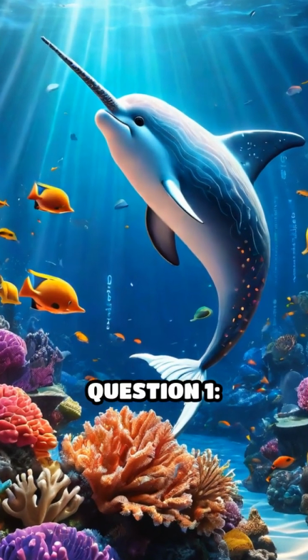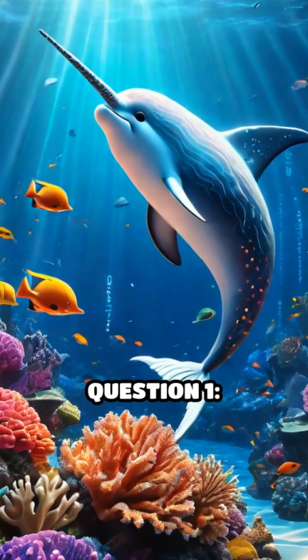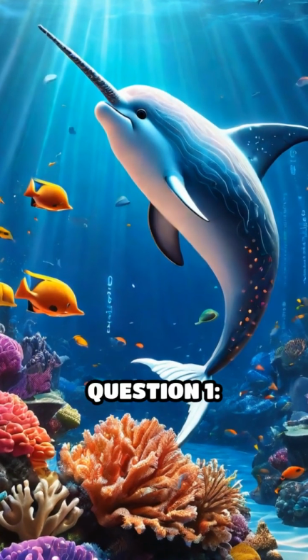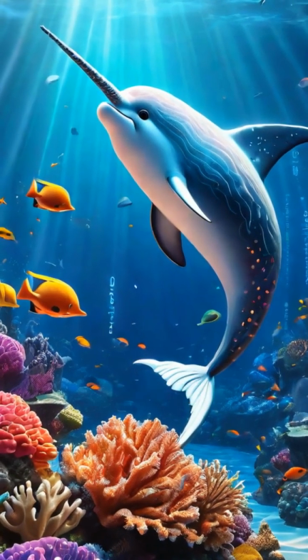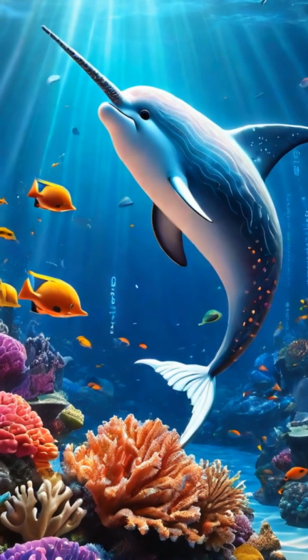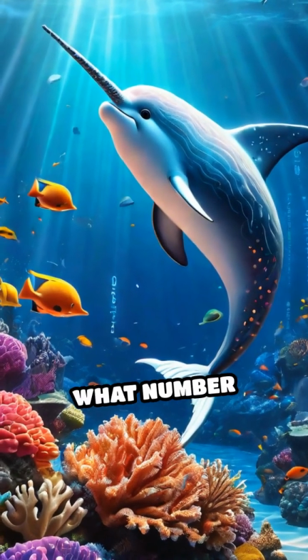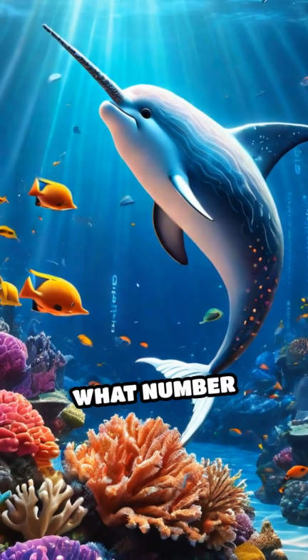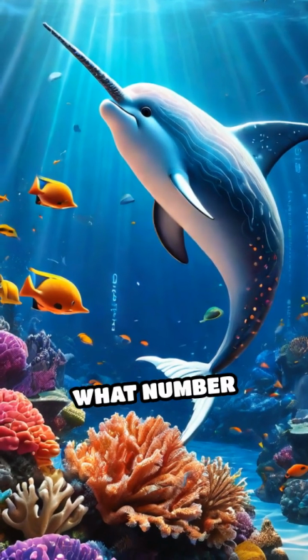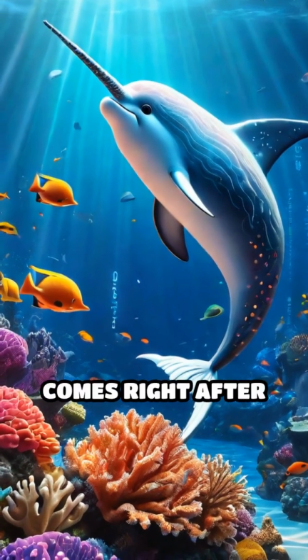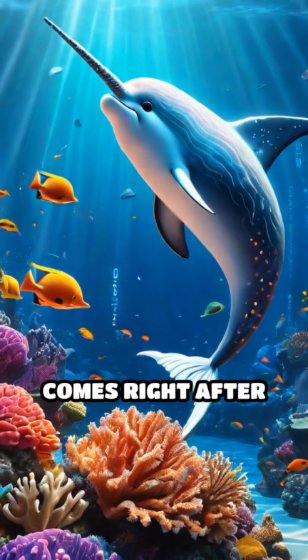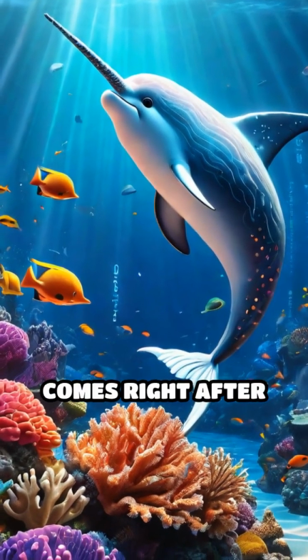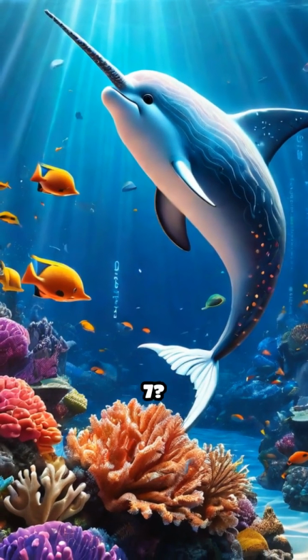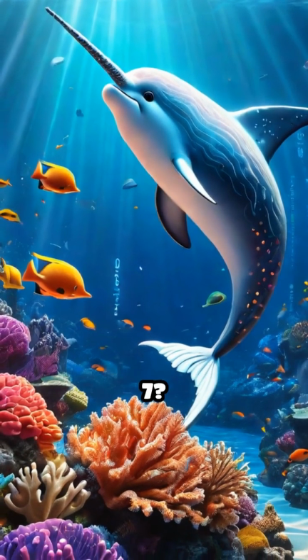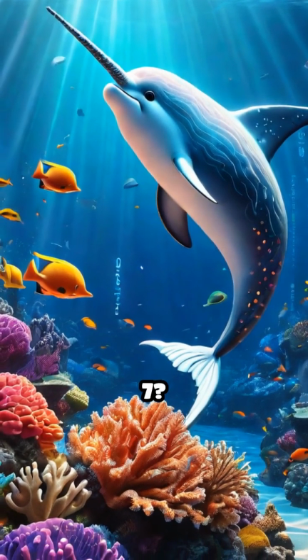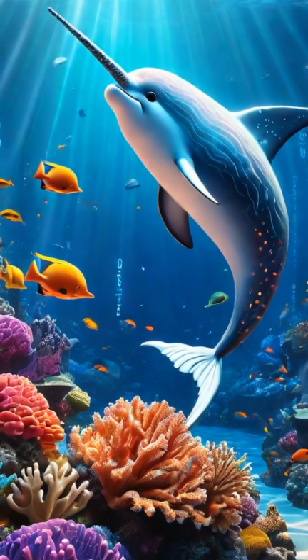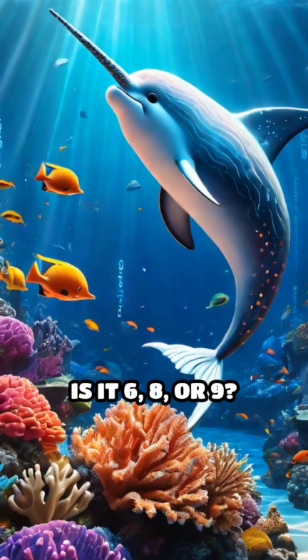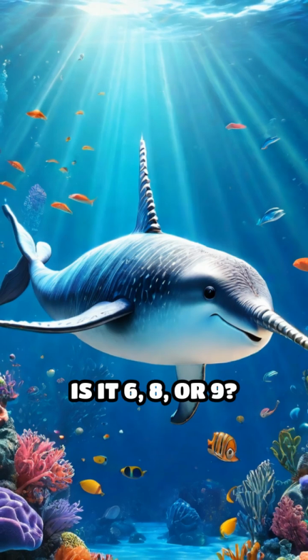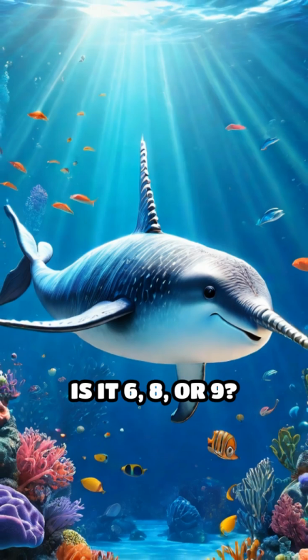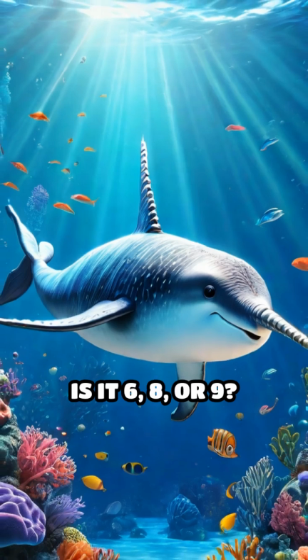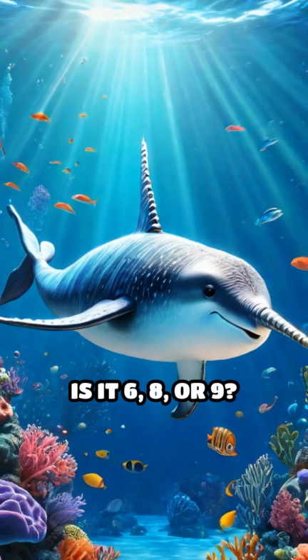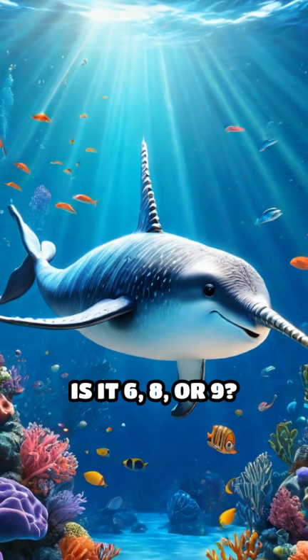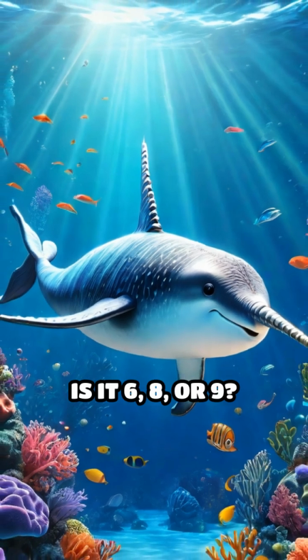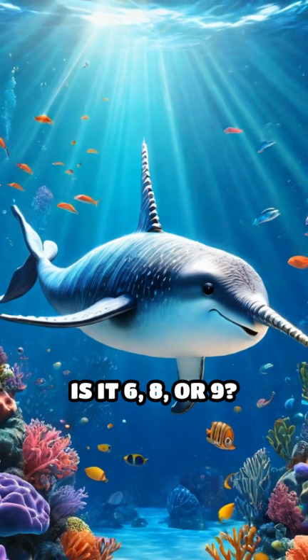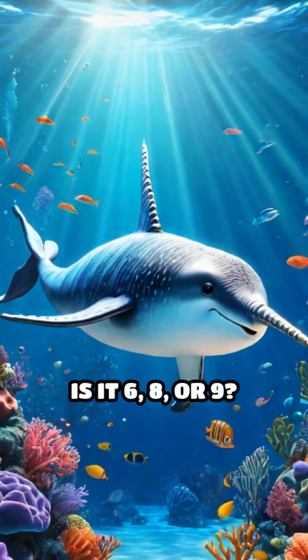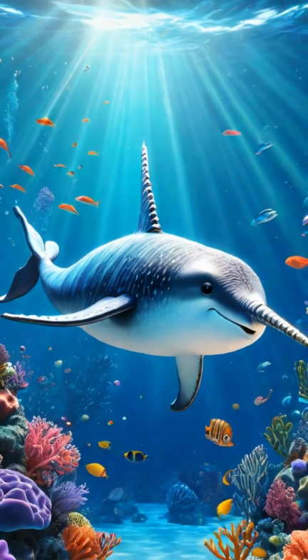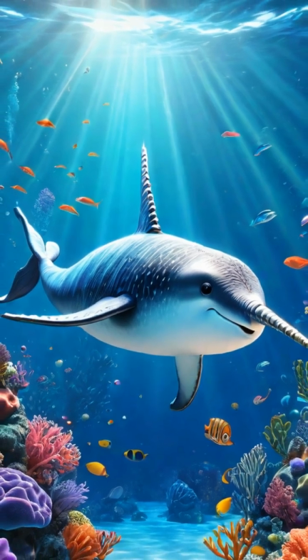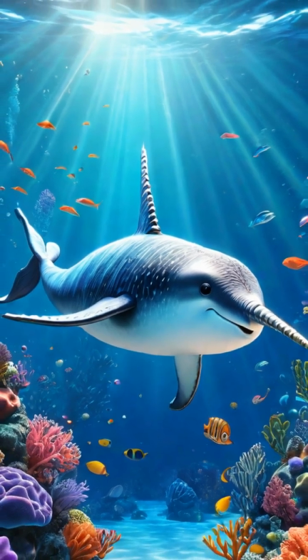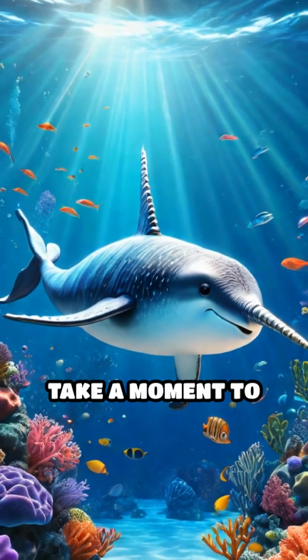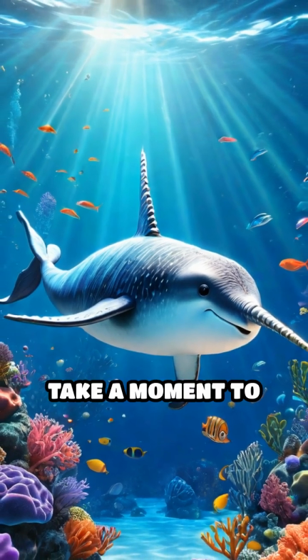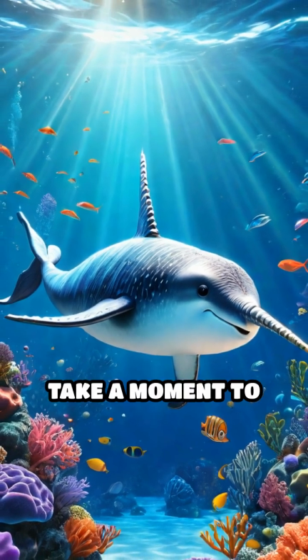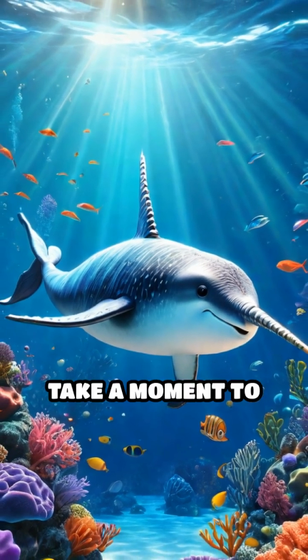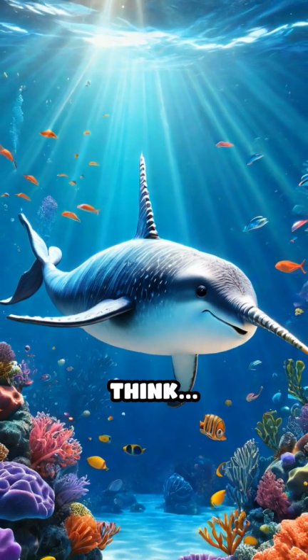Question 1. What number comes right after 7? Is it 6, 8, or 9? Take a moment to think.